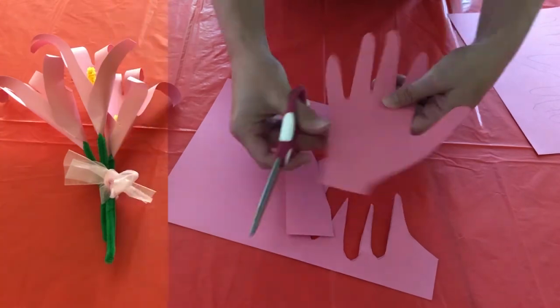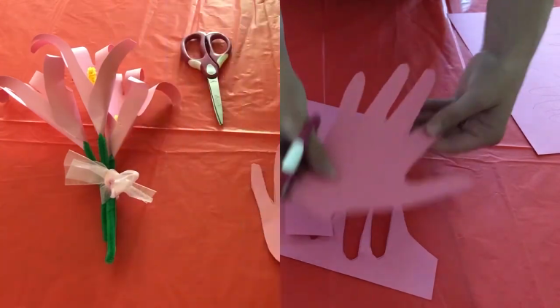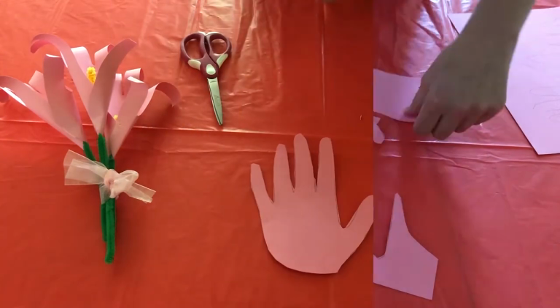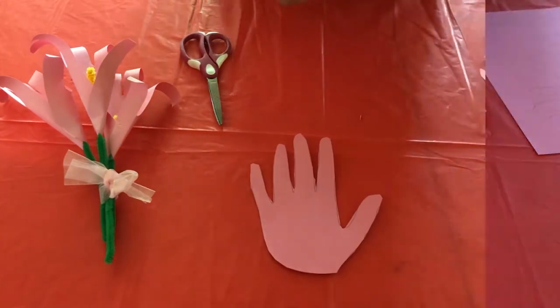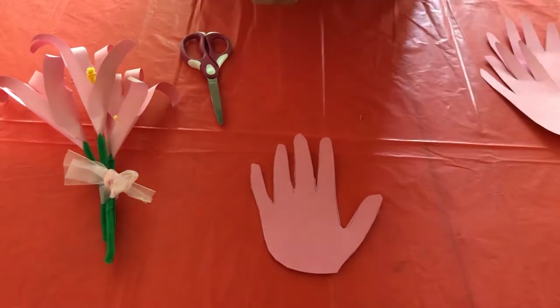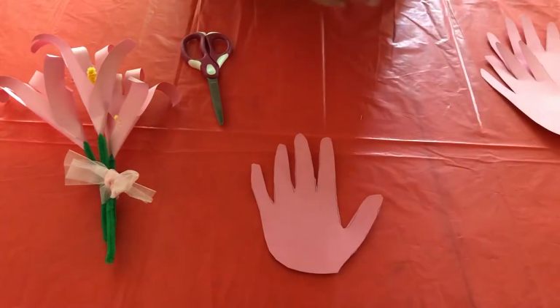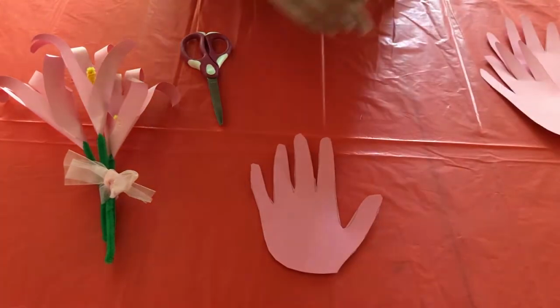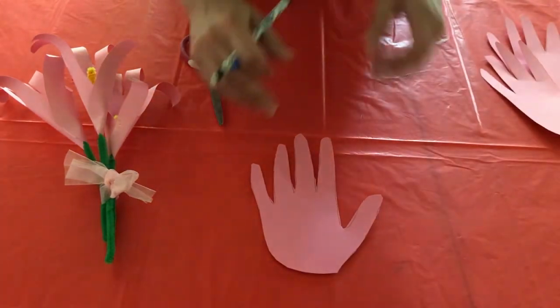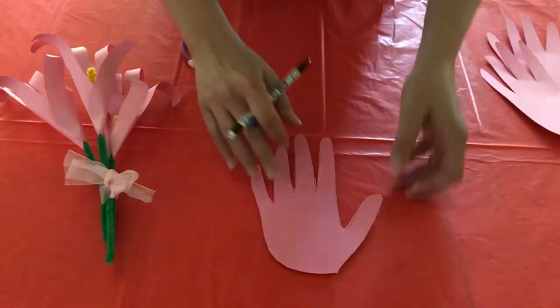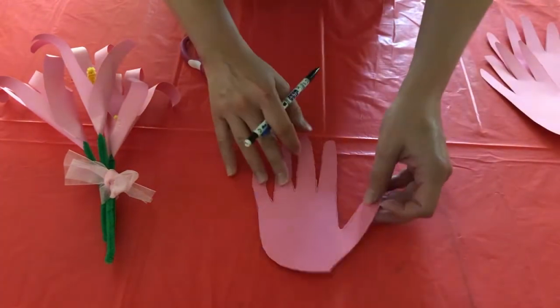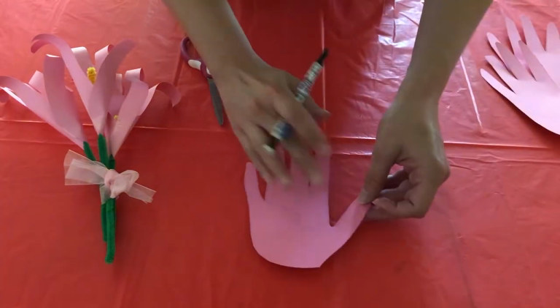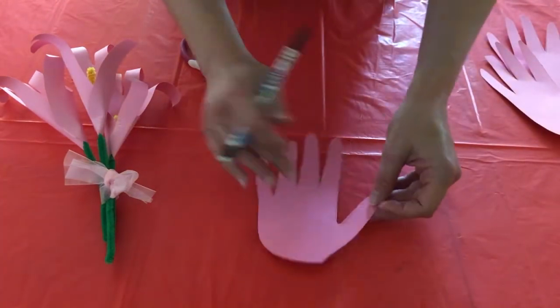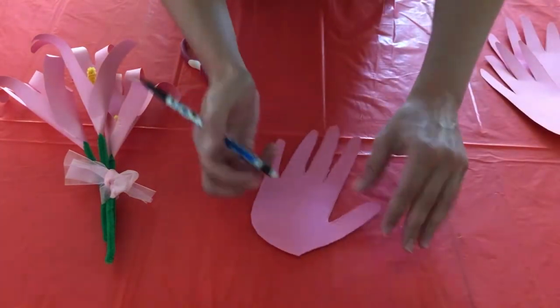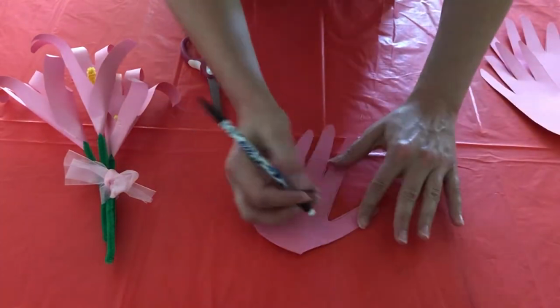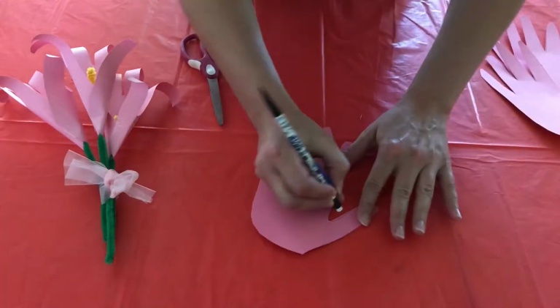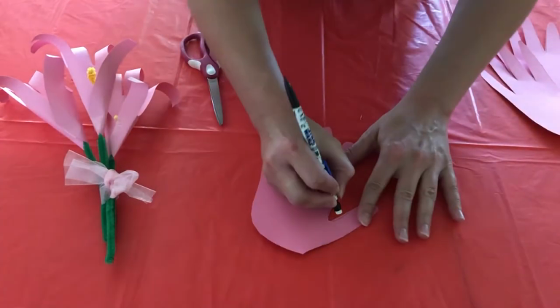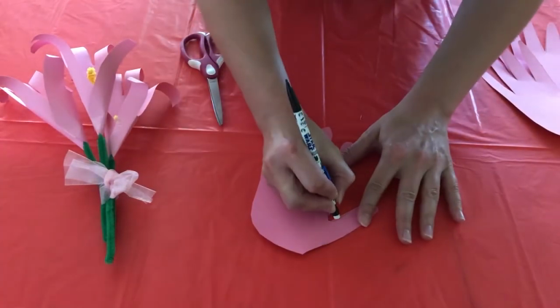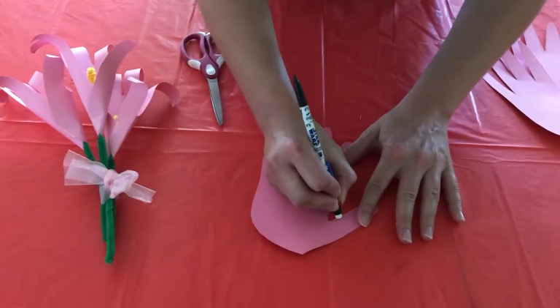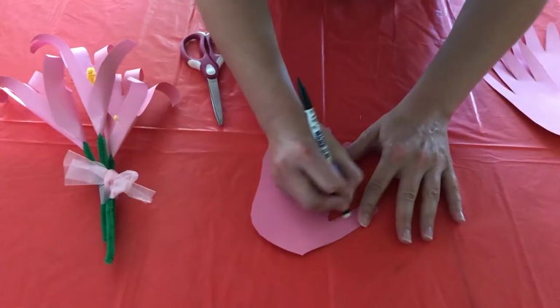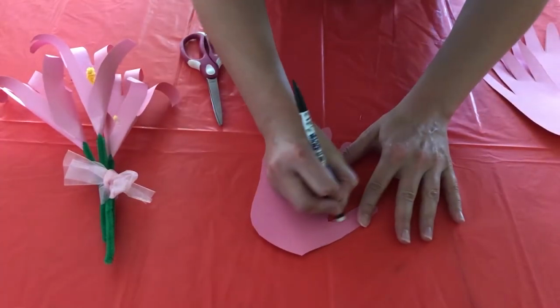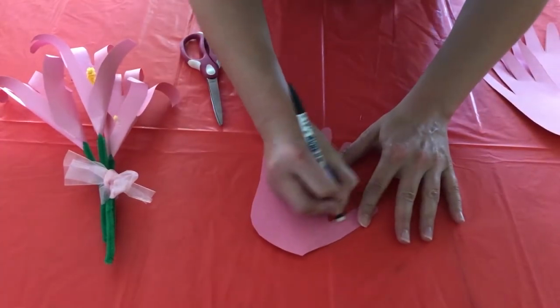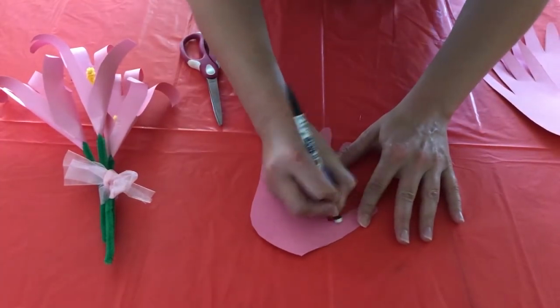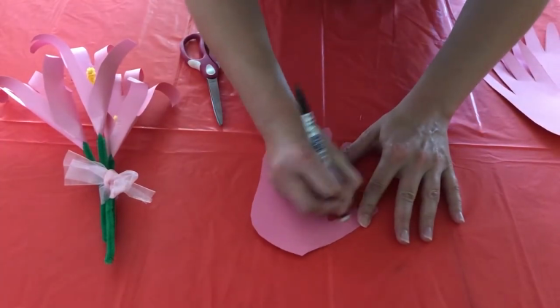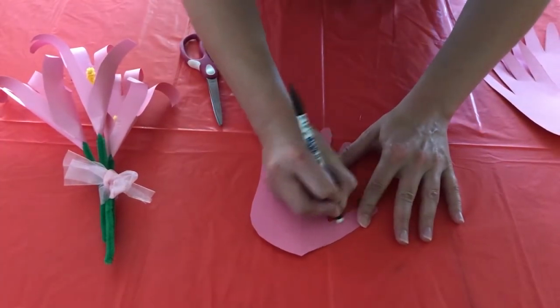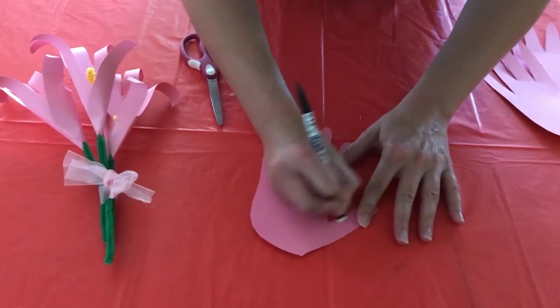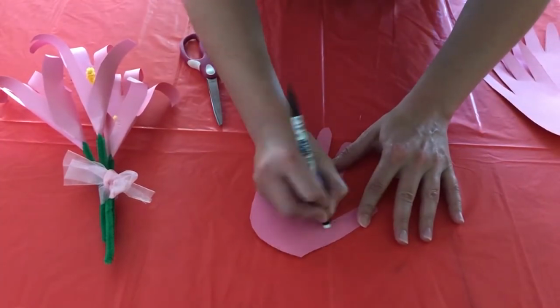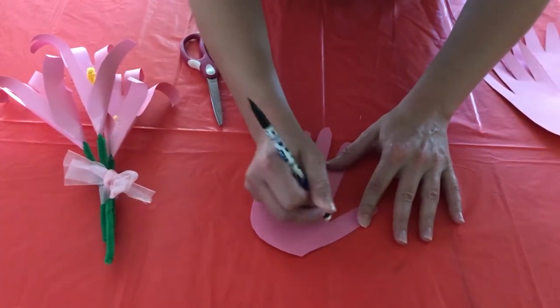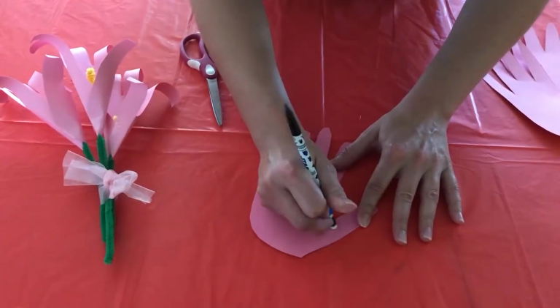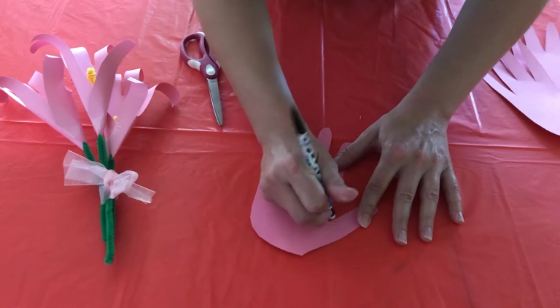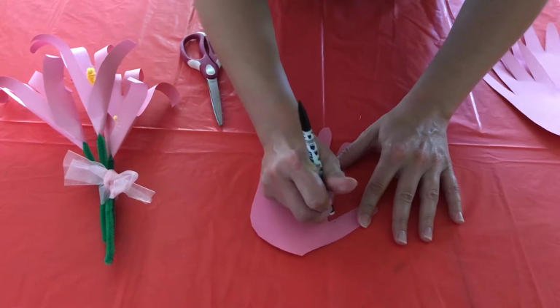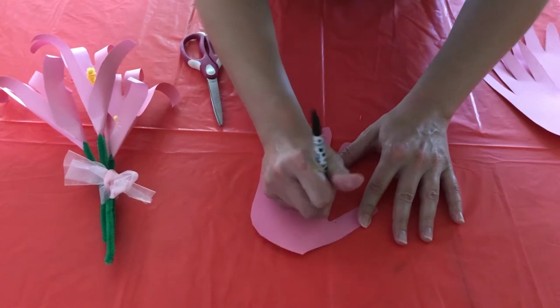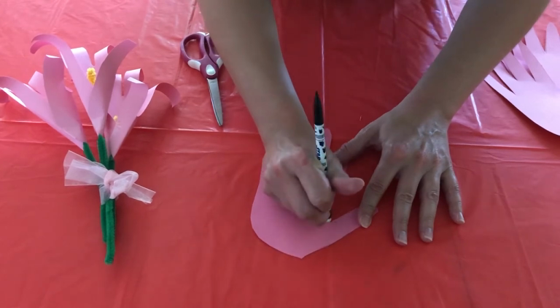For the next step, if you have any pencil lines on your hand print, you can go ahead and erase those.